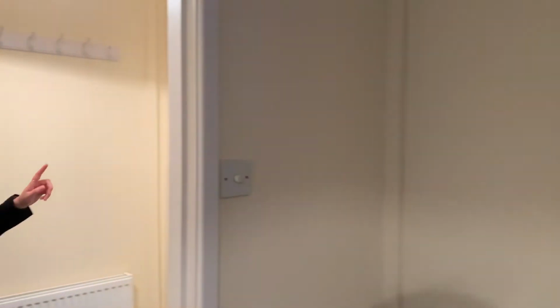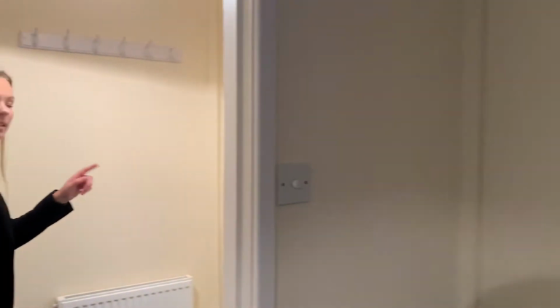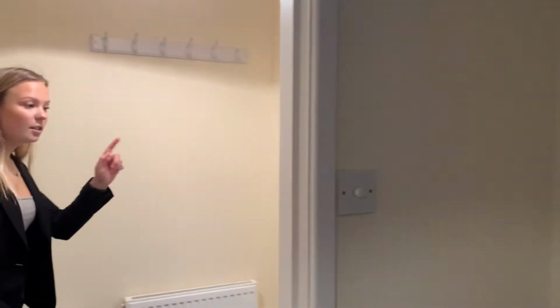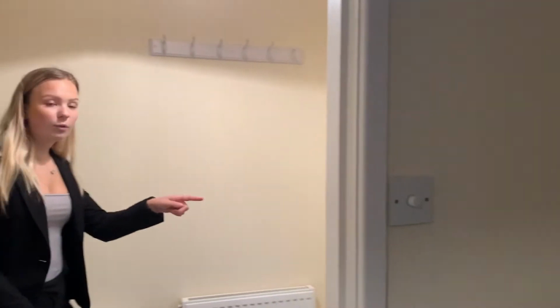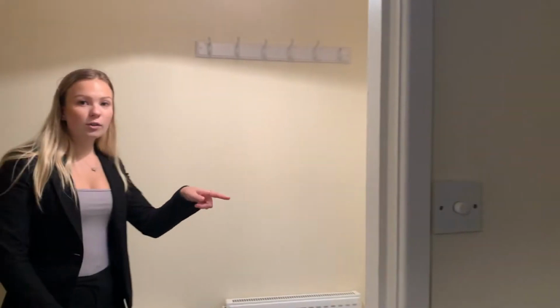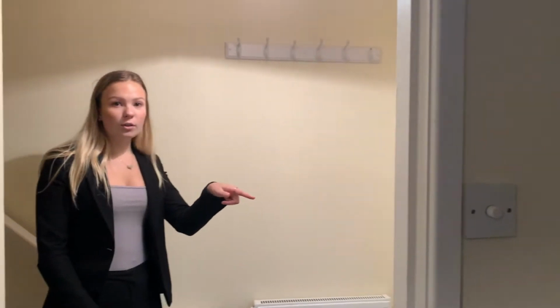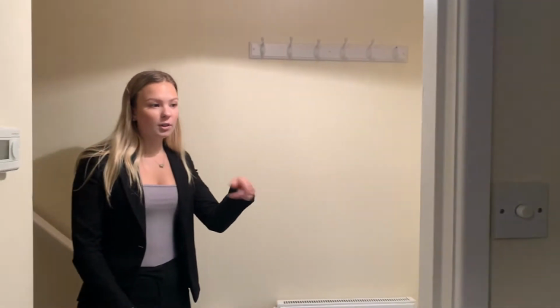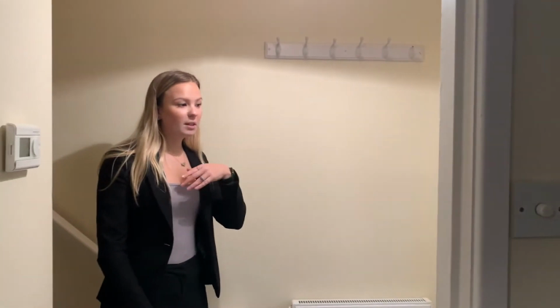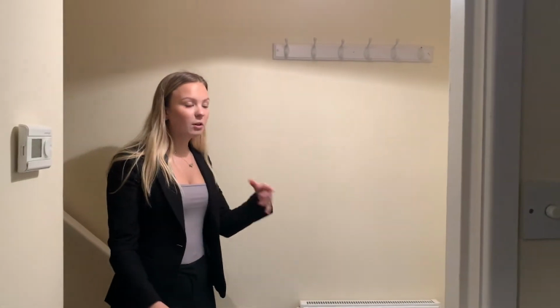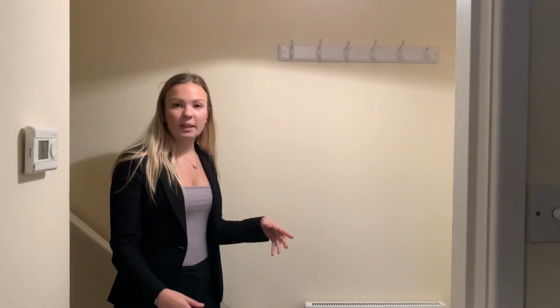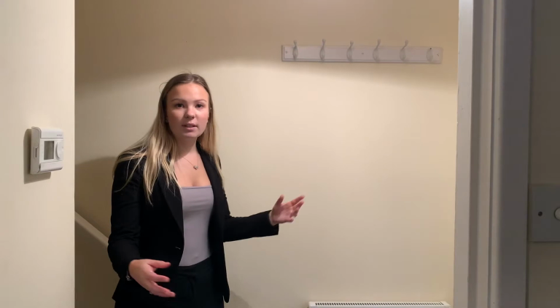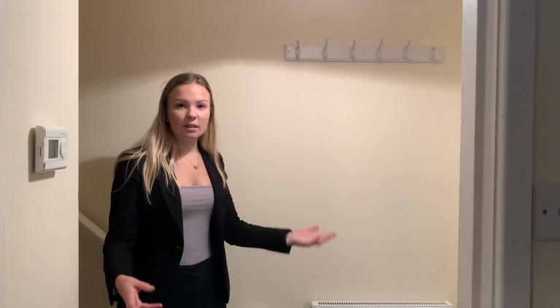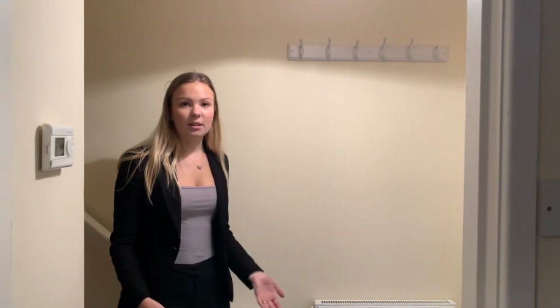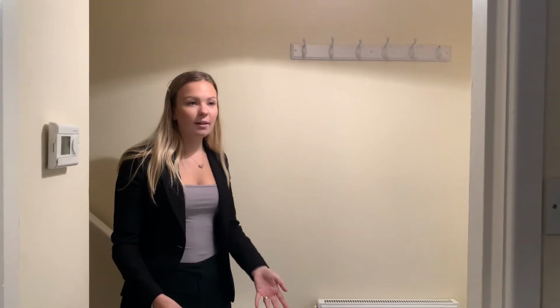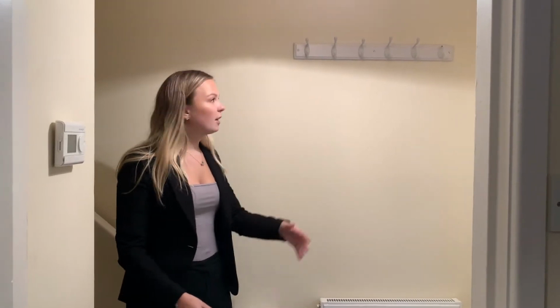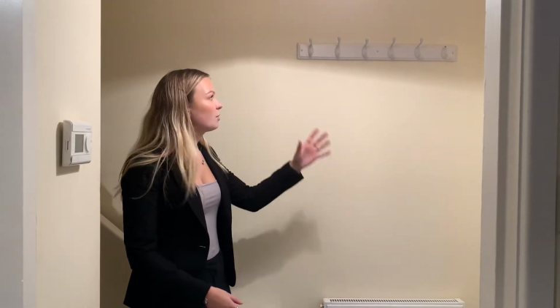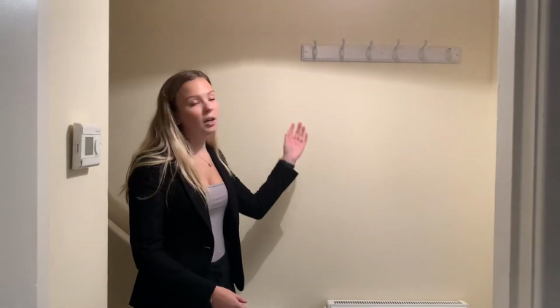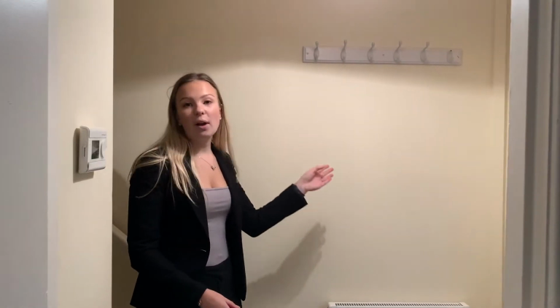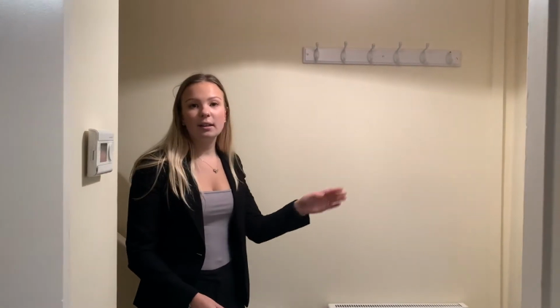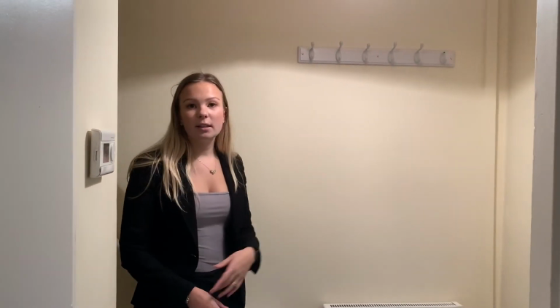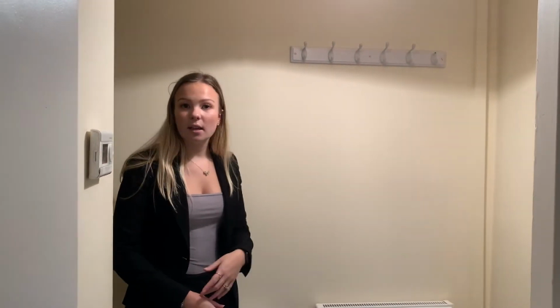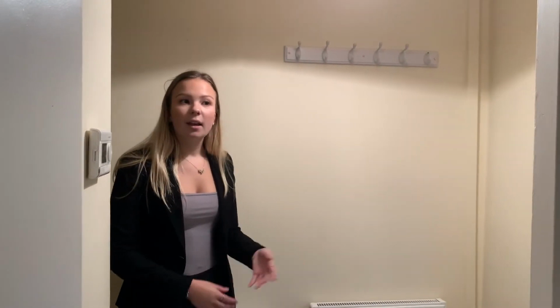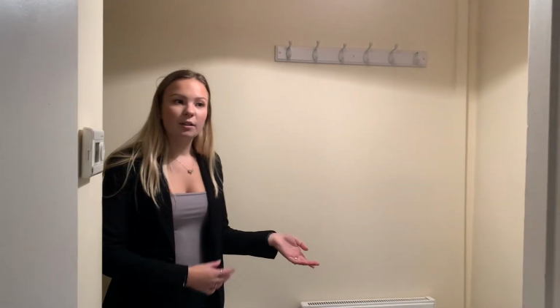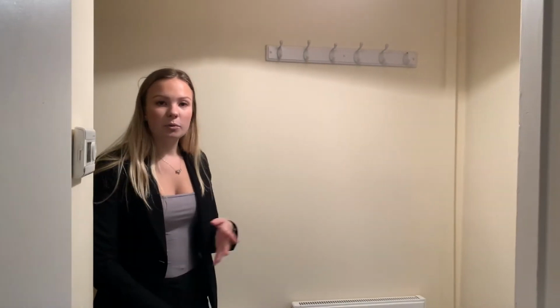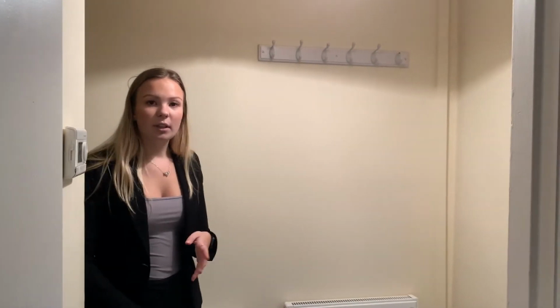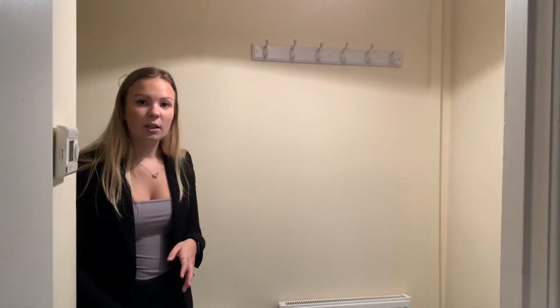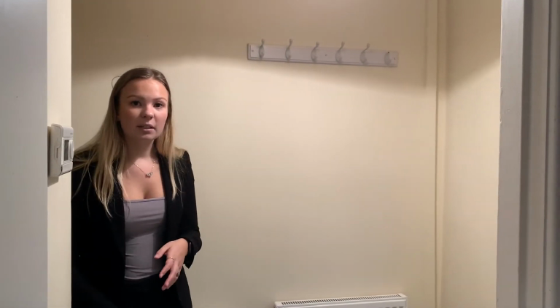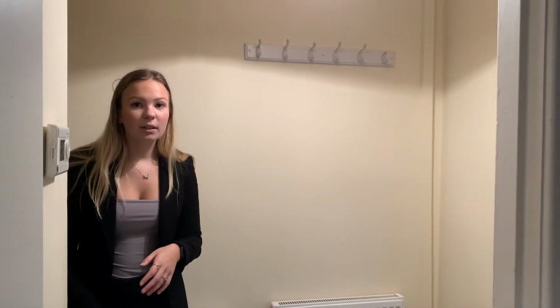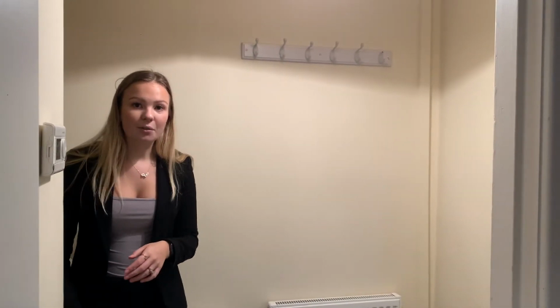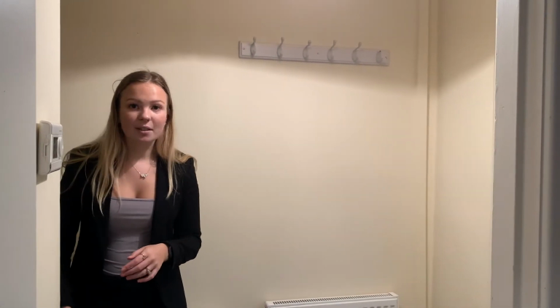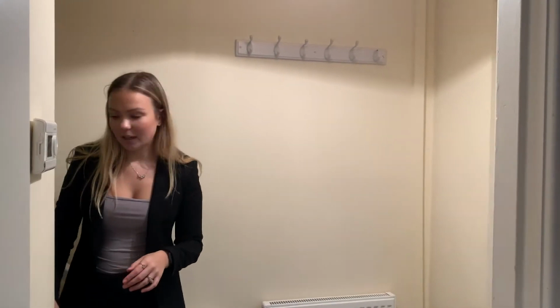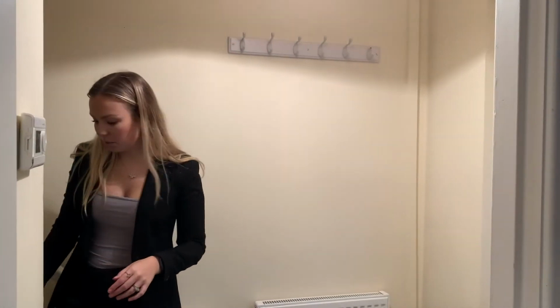This is the front door. As you come in, there is a little area with some coat hangers, and you enter into the rest of the house.